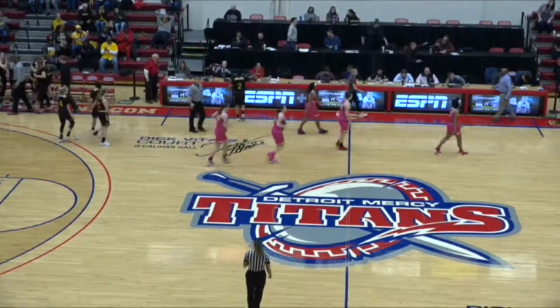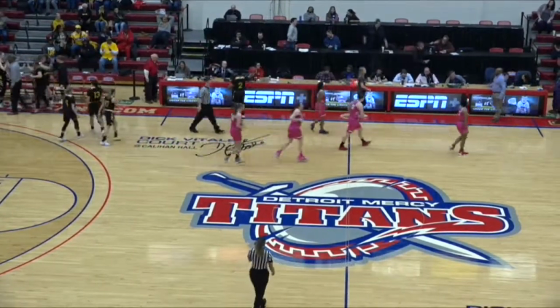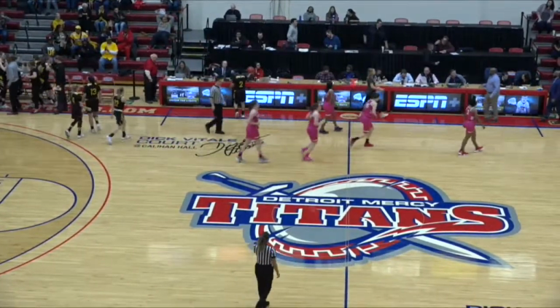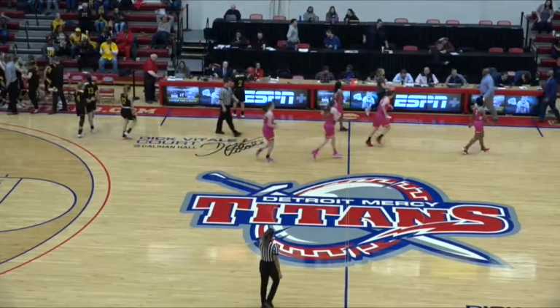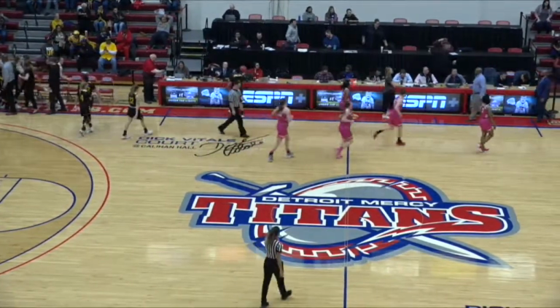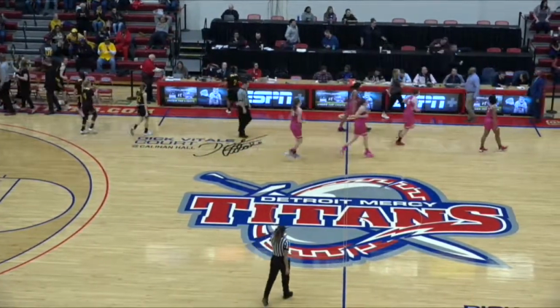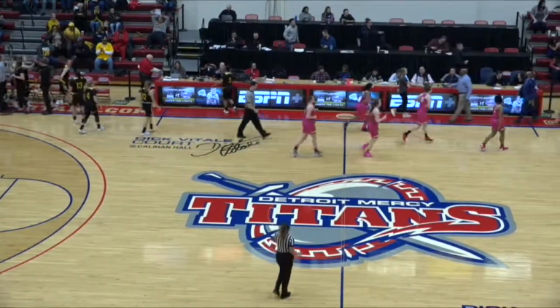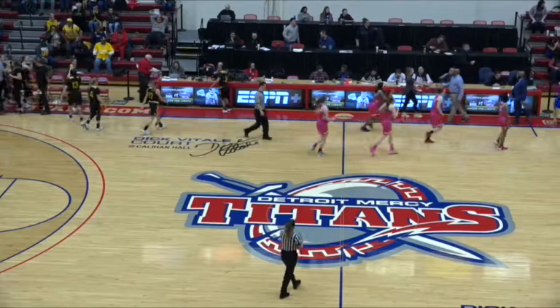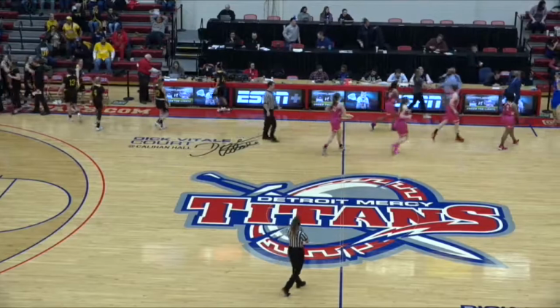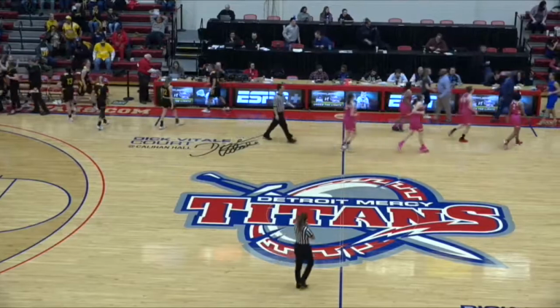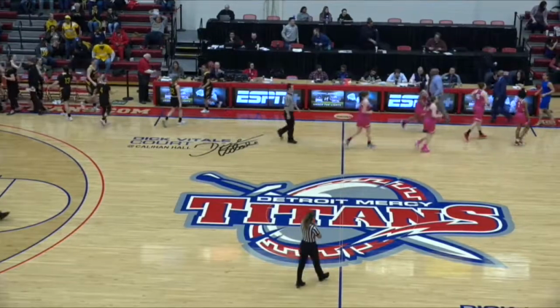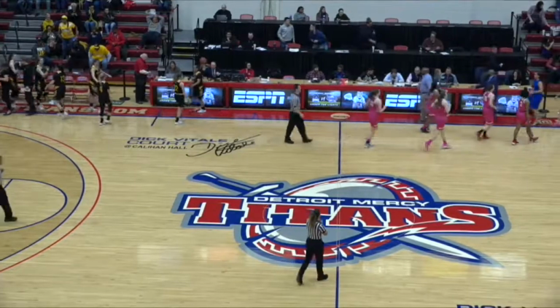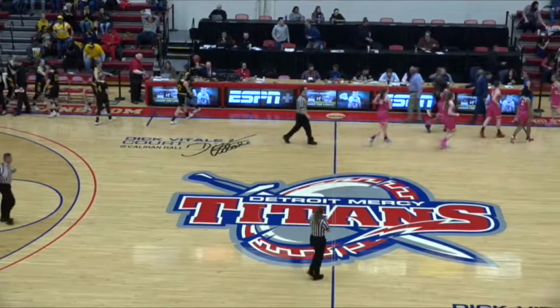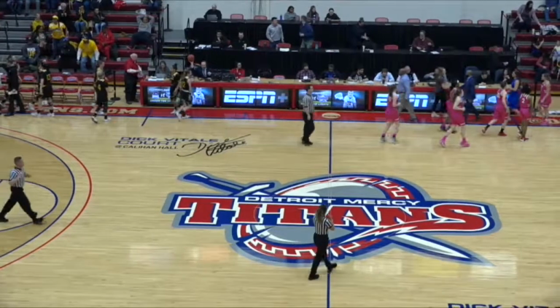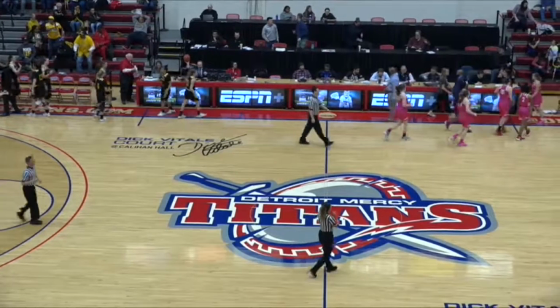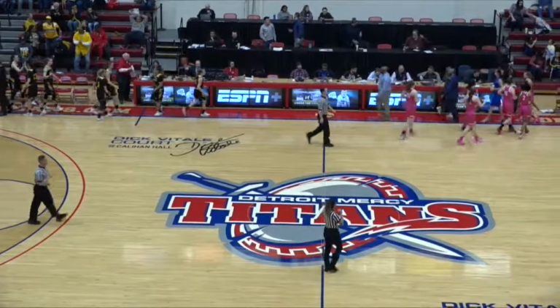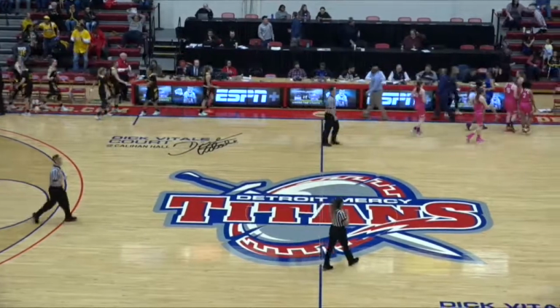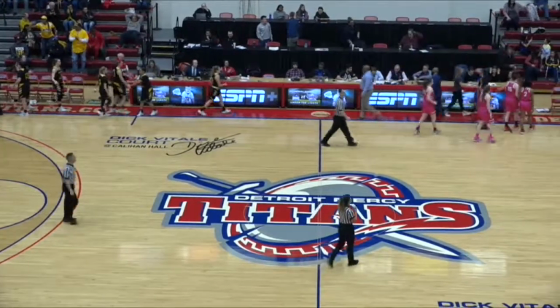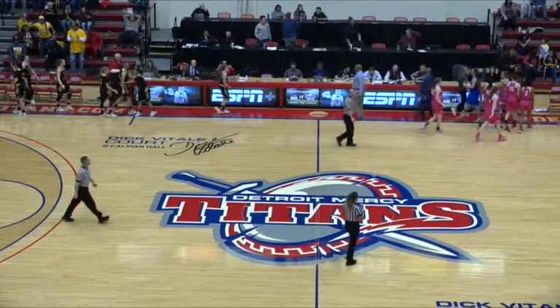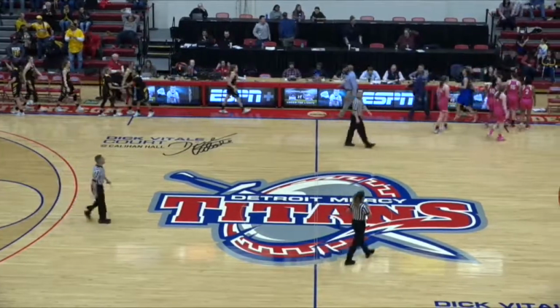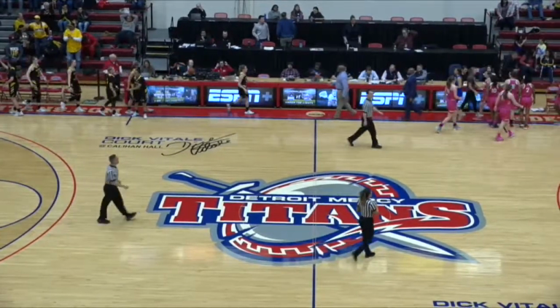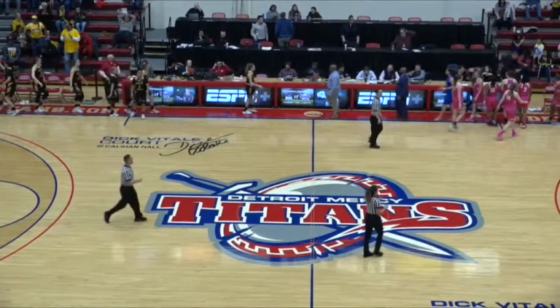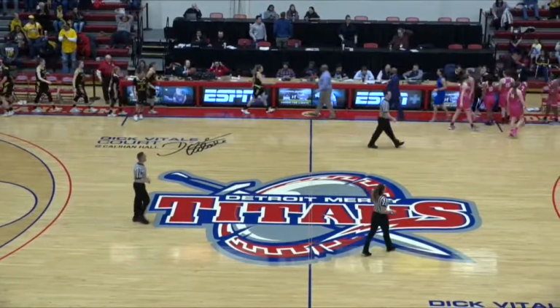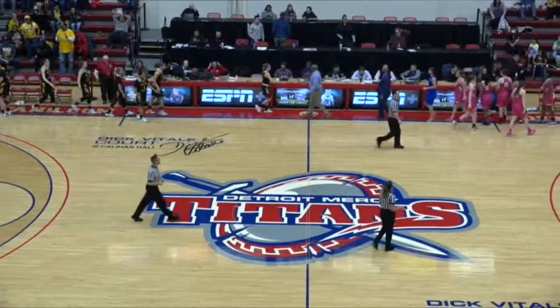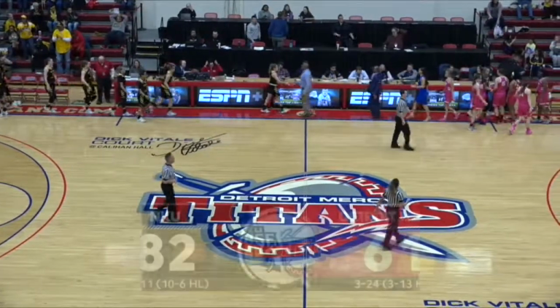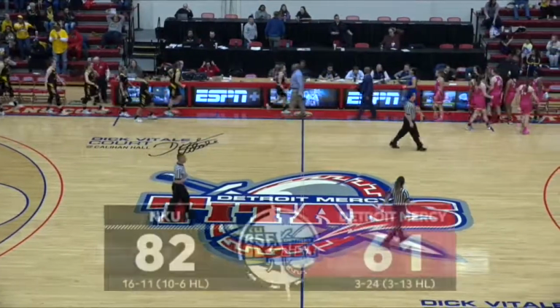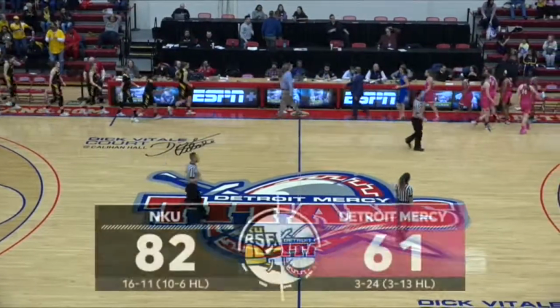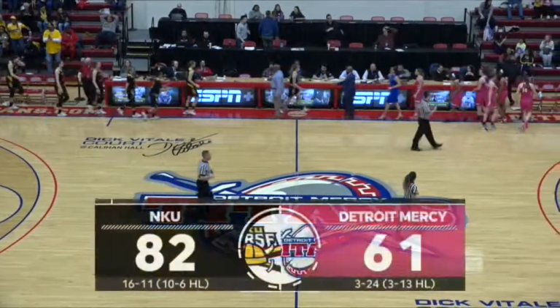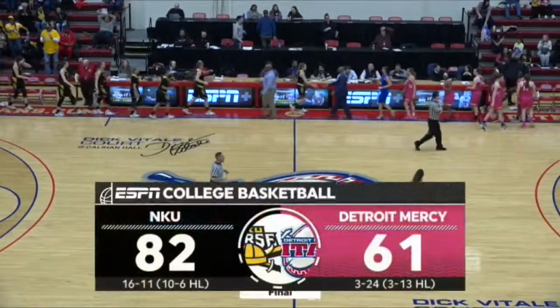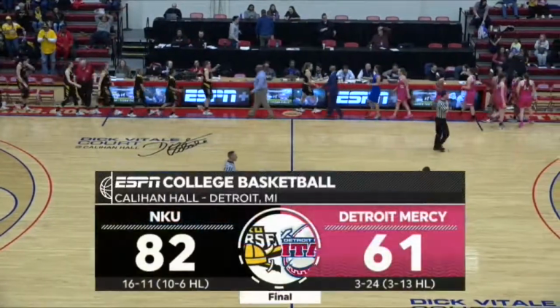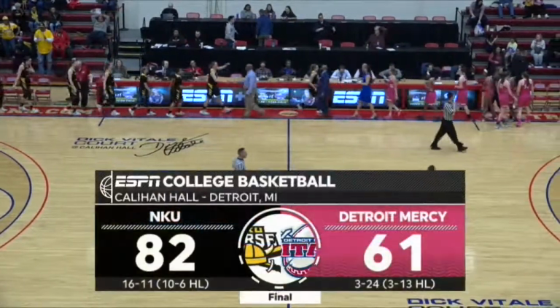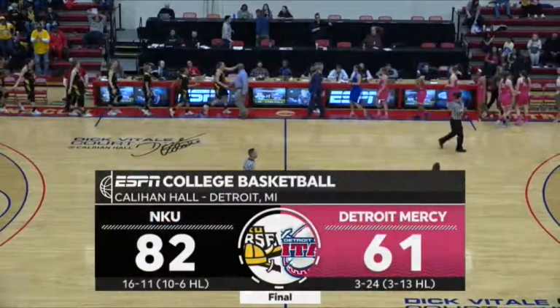Bridget's going to finish with 13 points. And this one is over — 82-61 NKU.